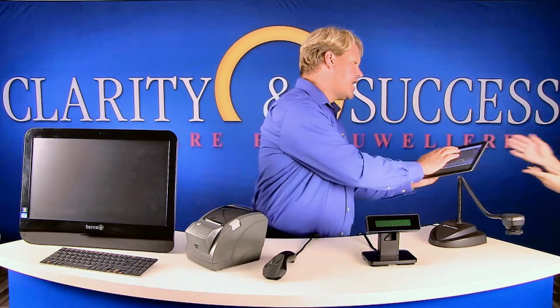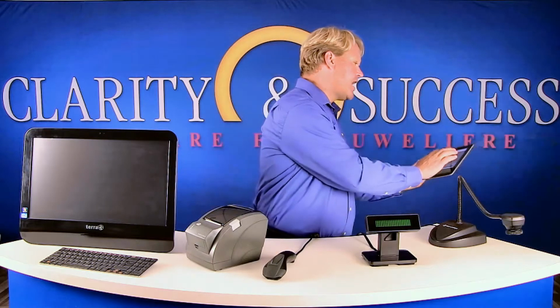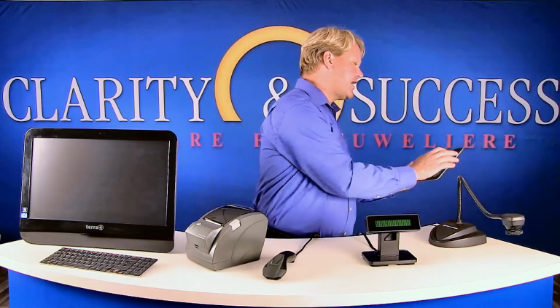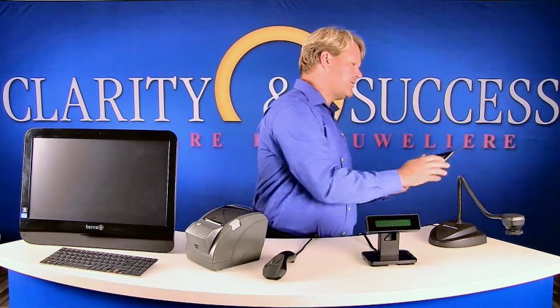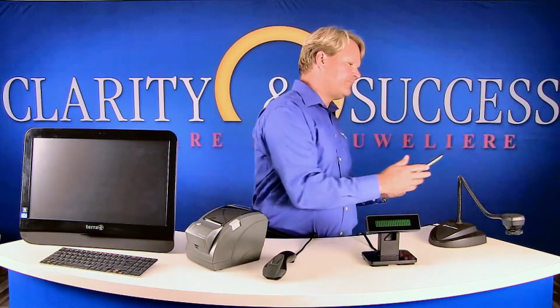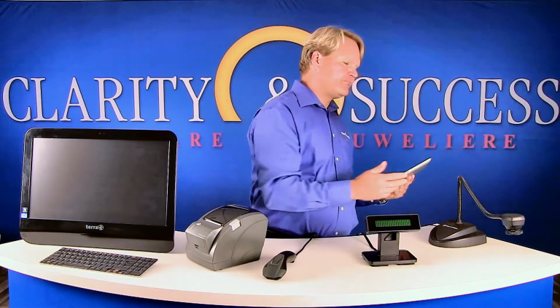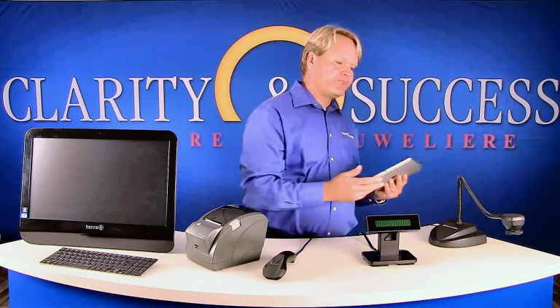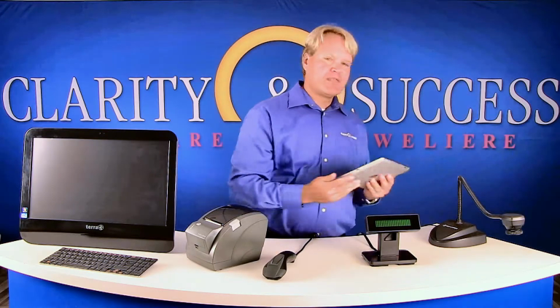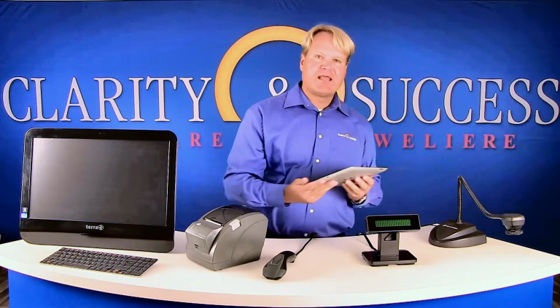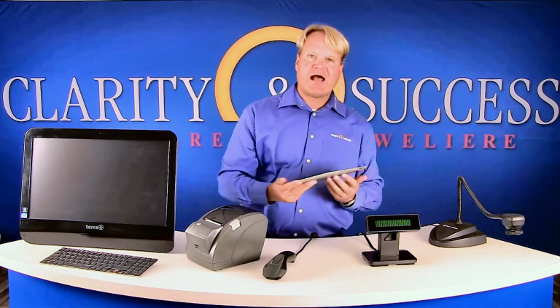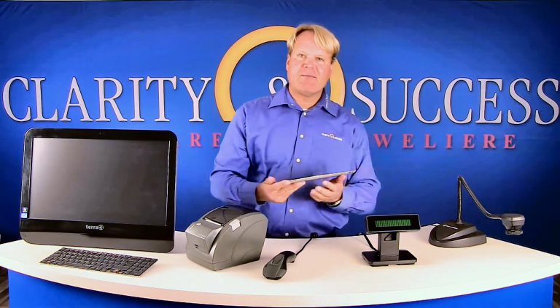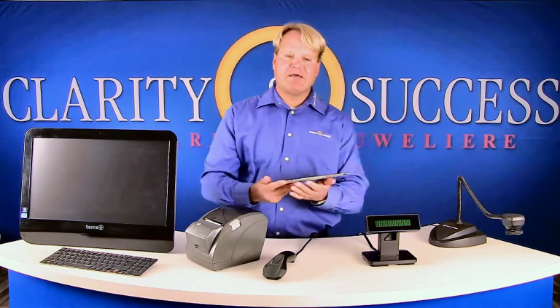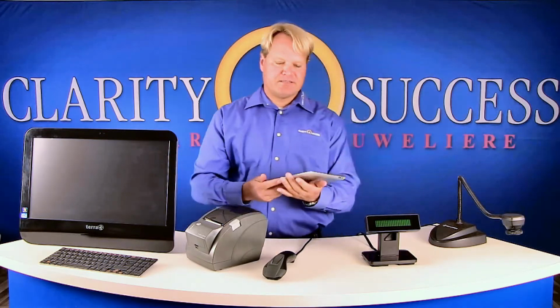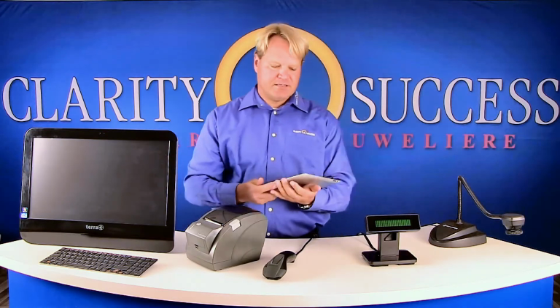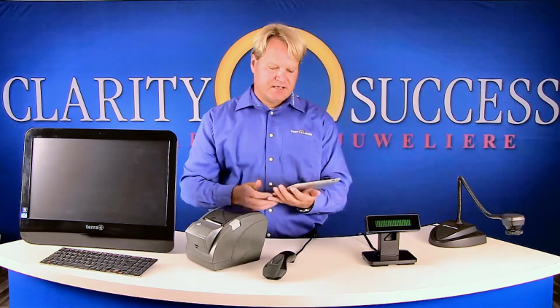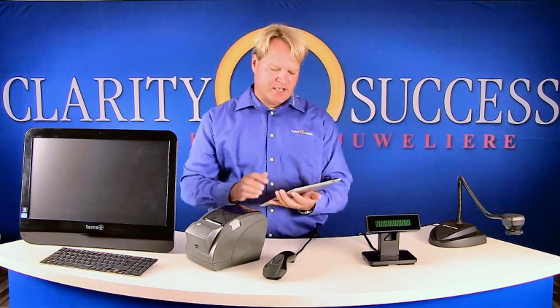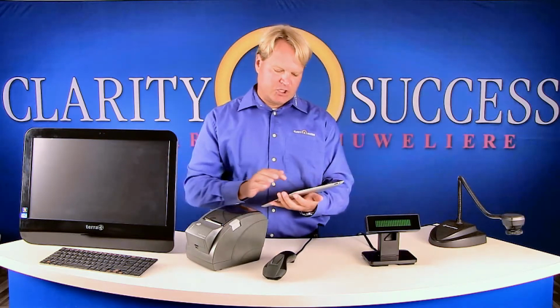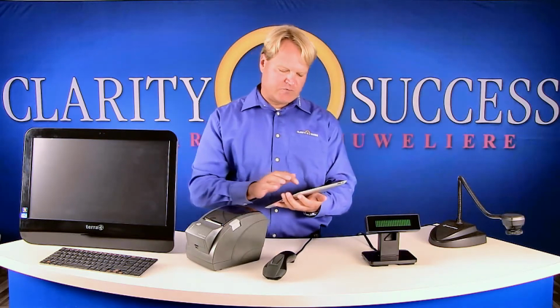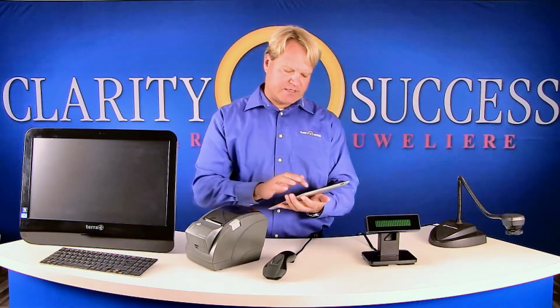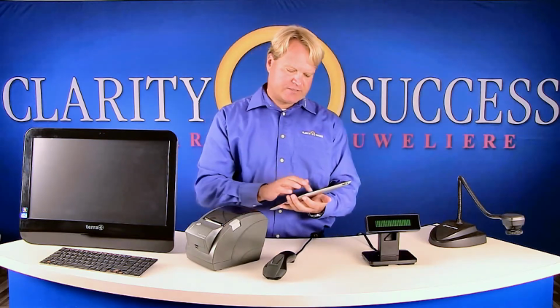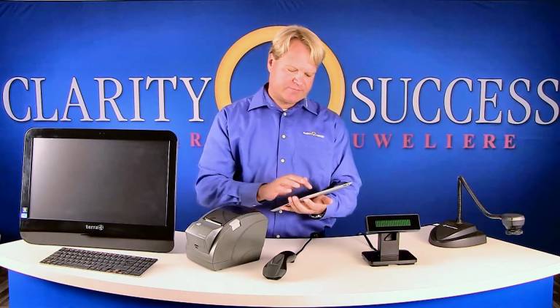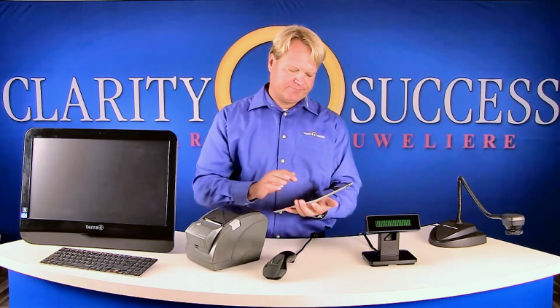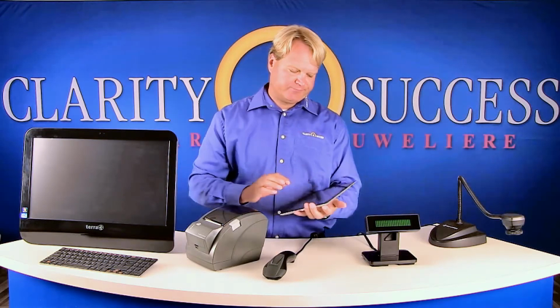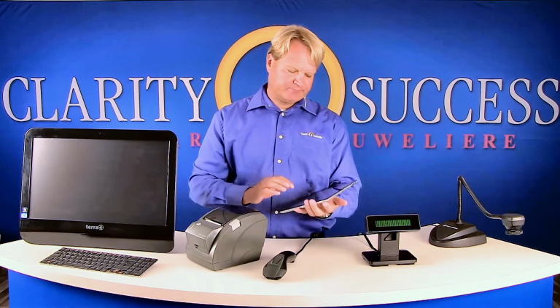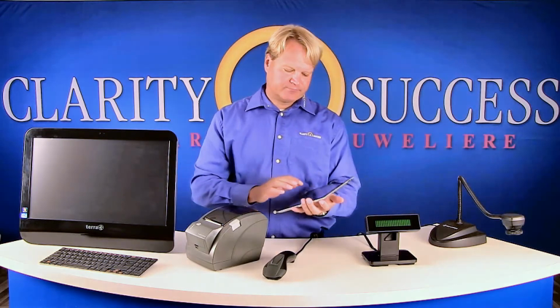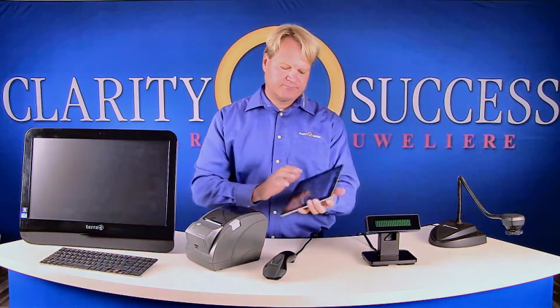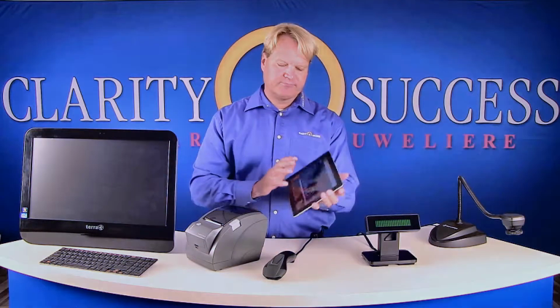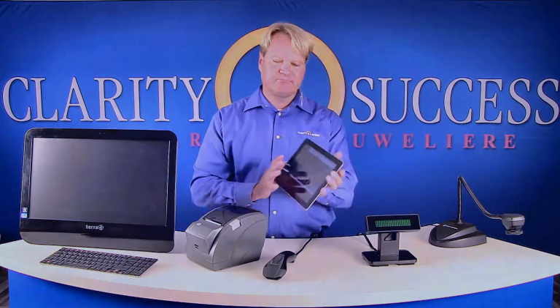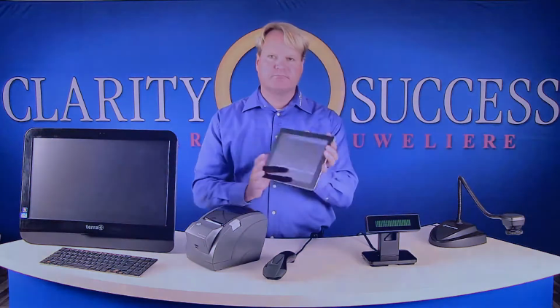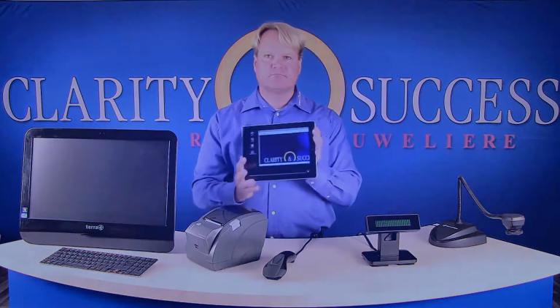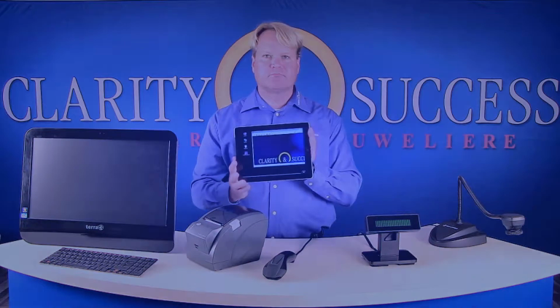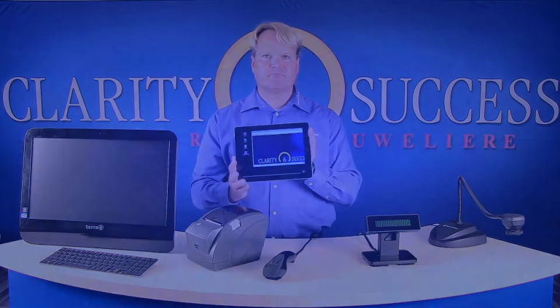And finally, of course, we have our iPad in black.